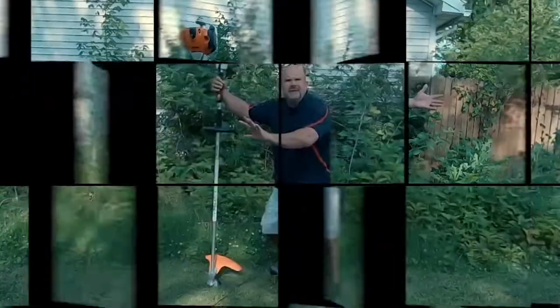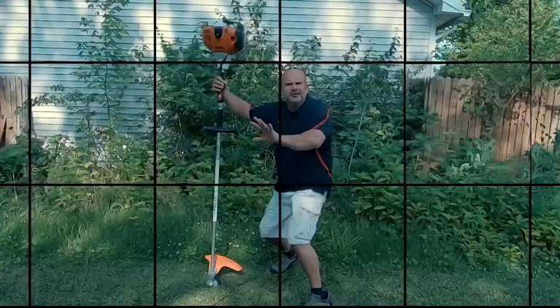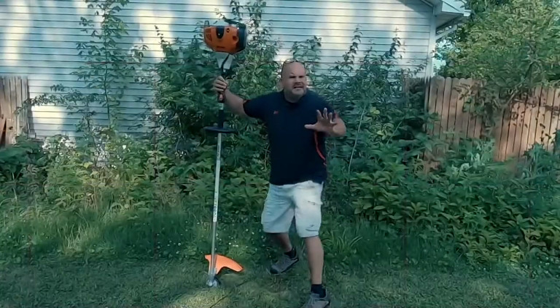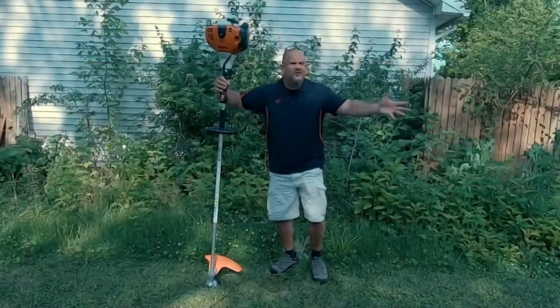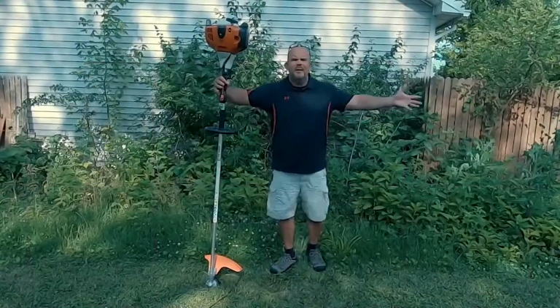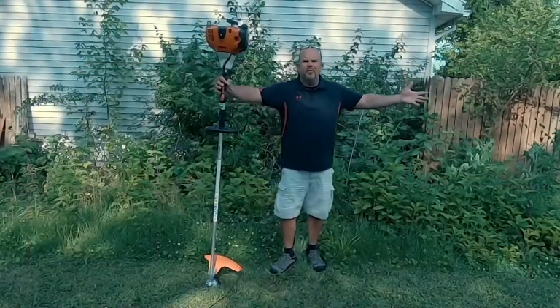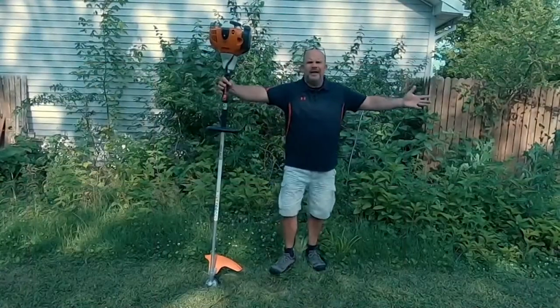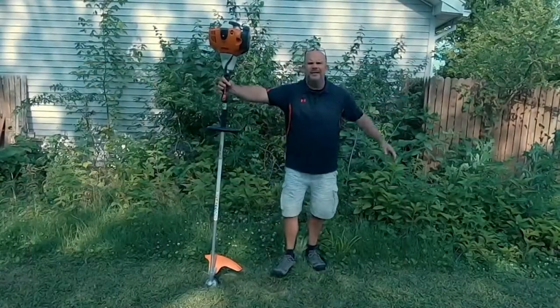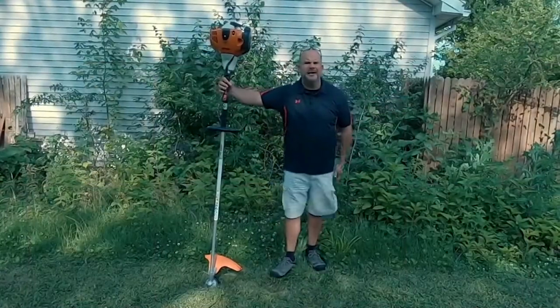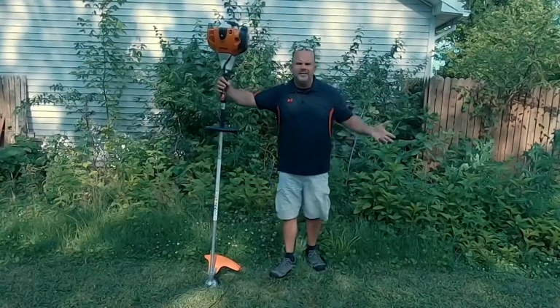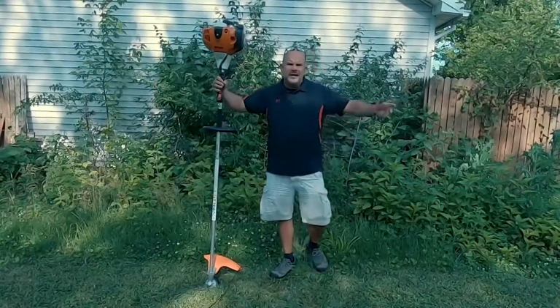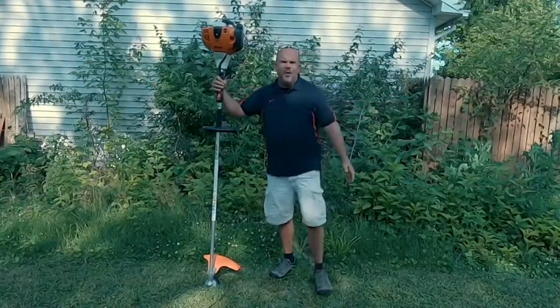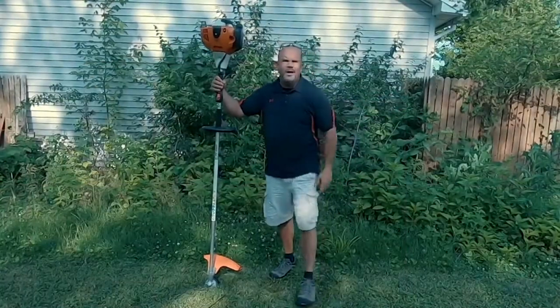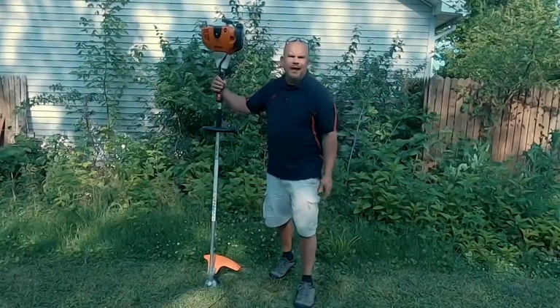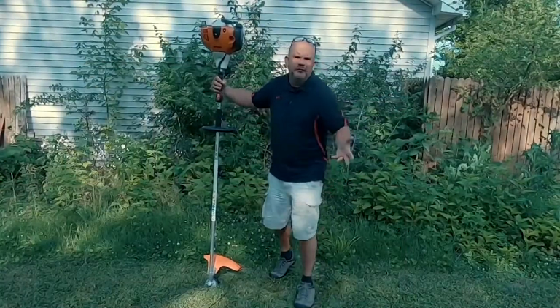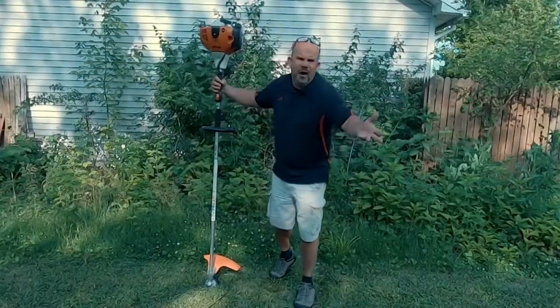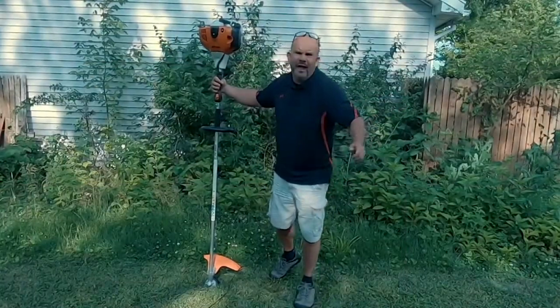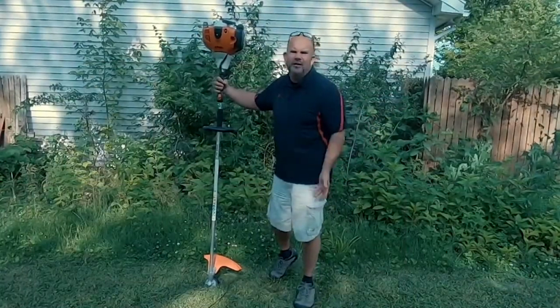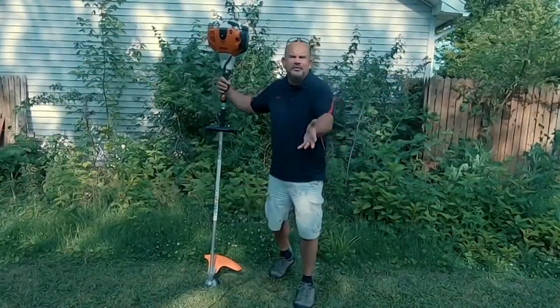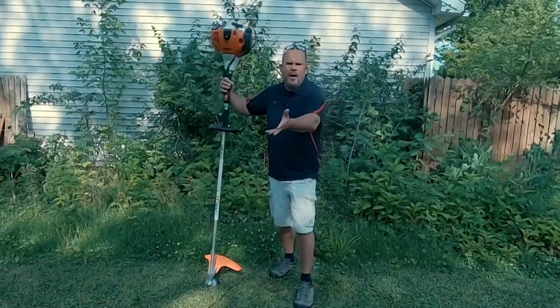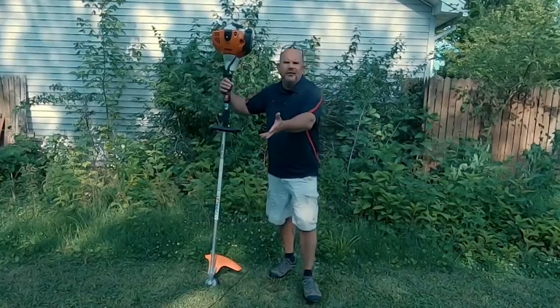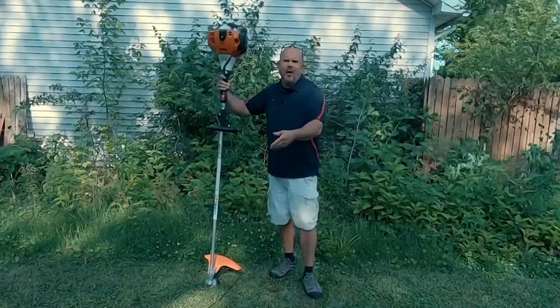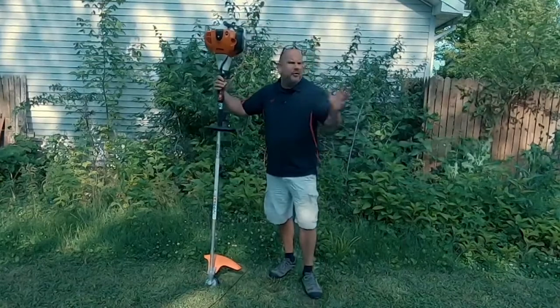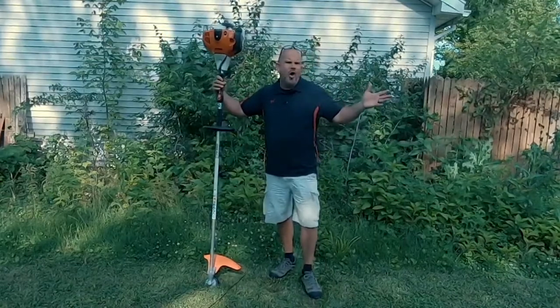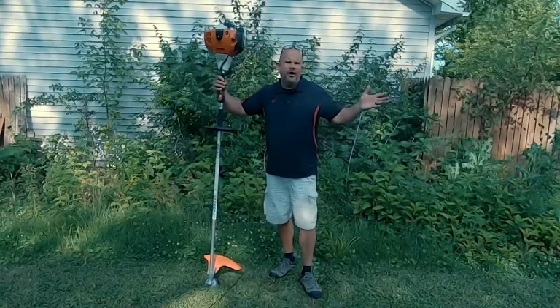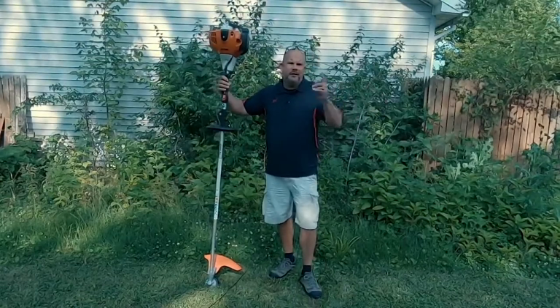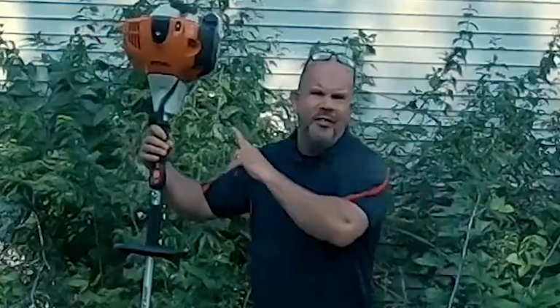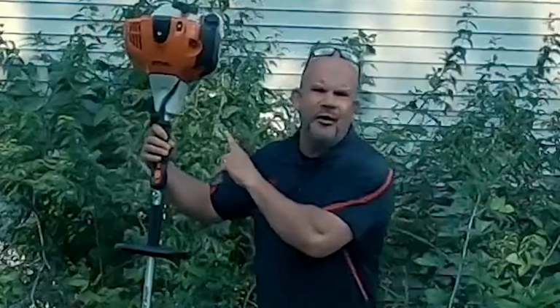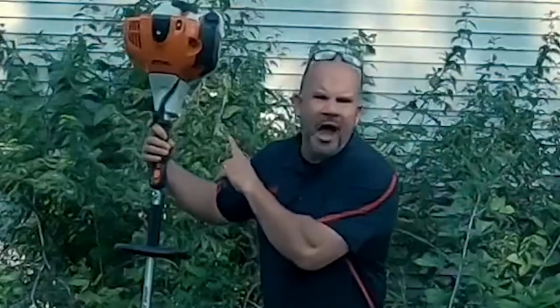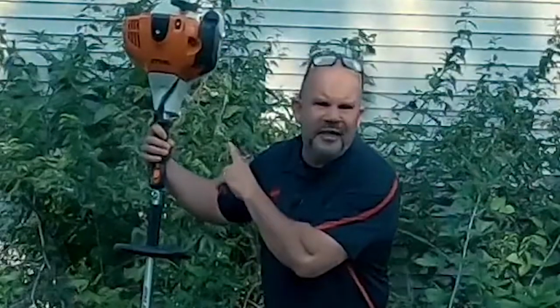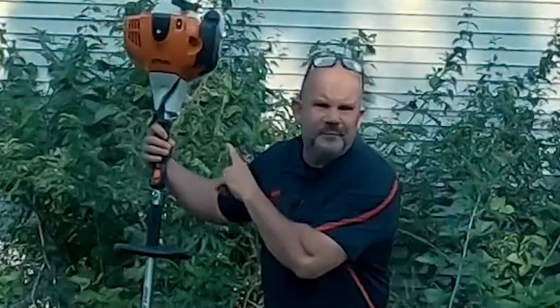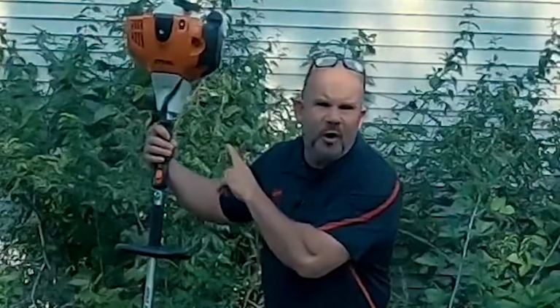Stihl does sell some other weed eaters — you've got the 91, the 111, the 131. They're all good. They're just not this one, partner.